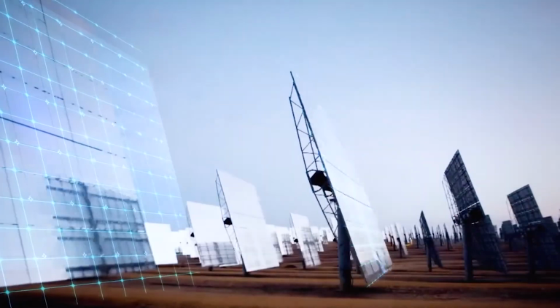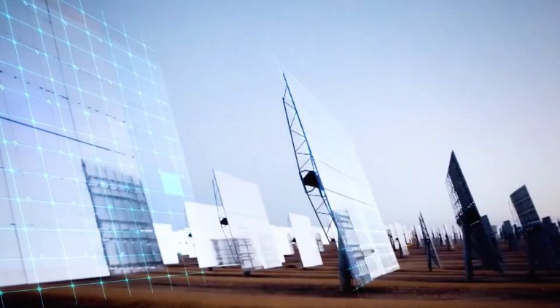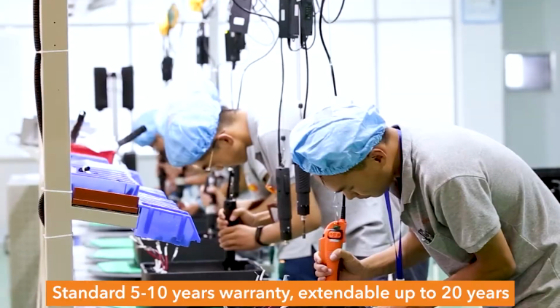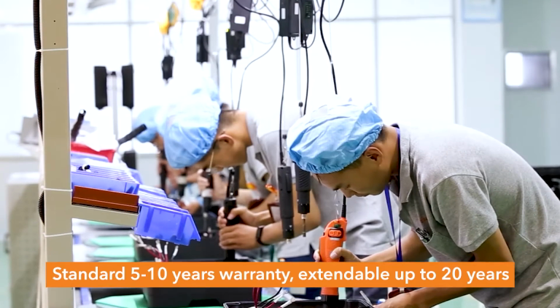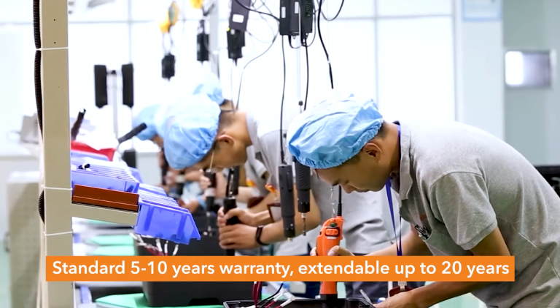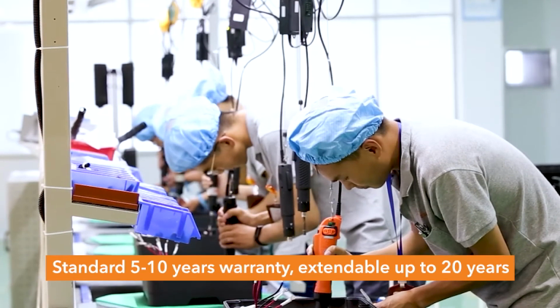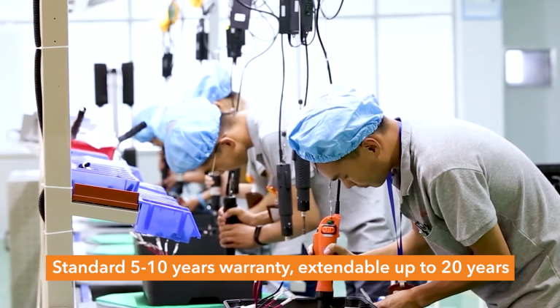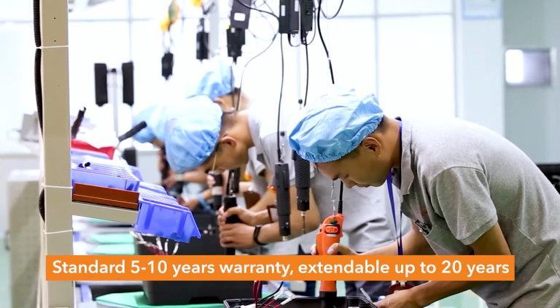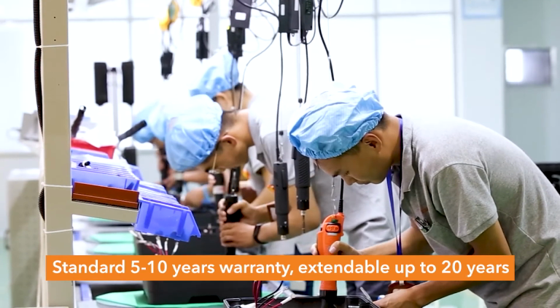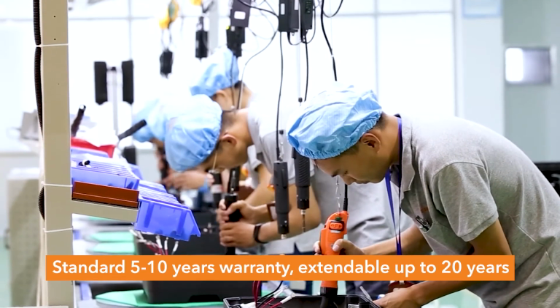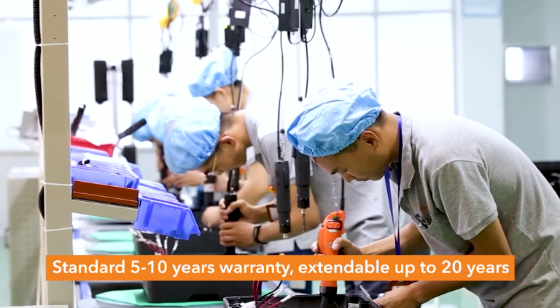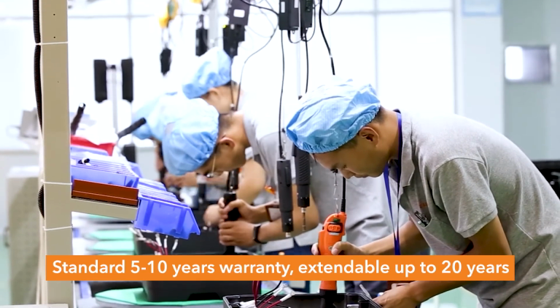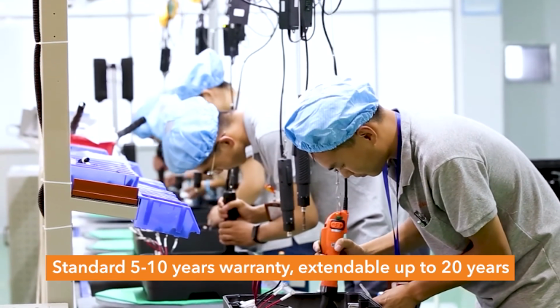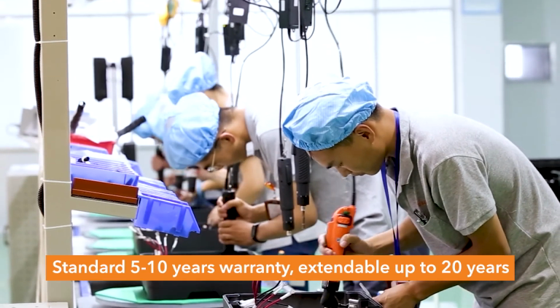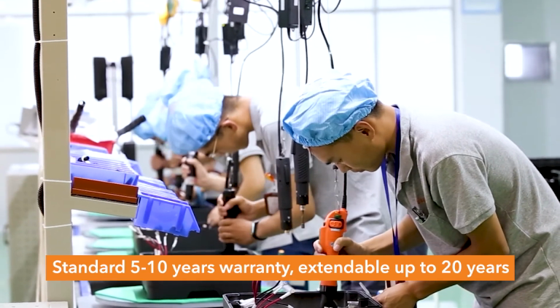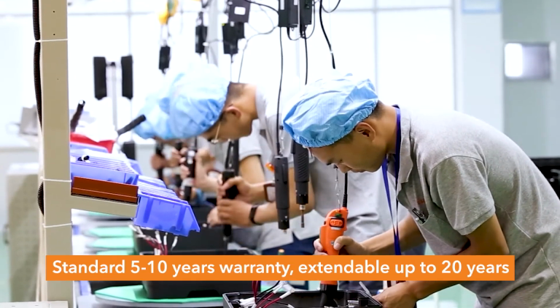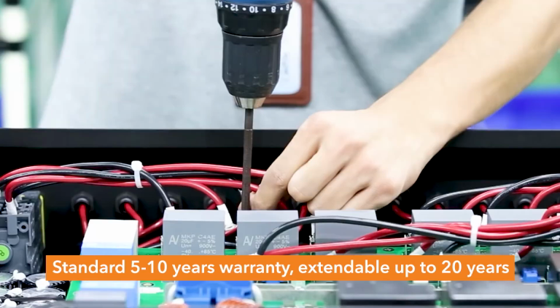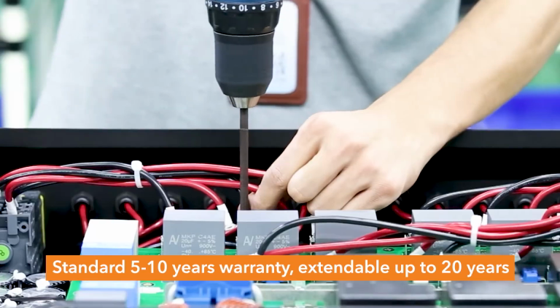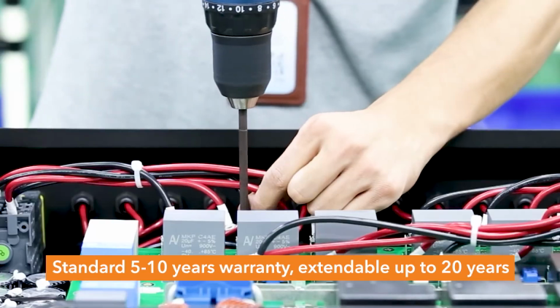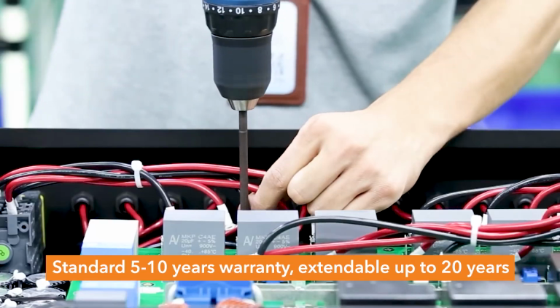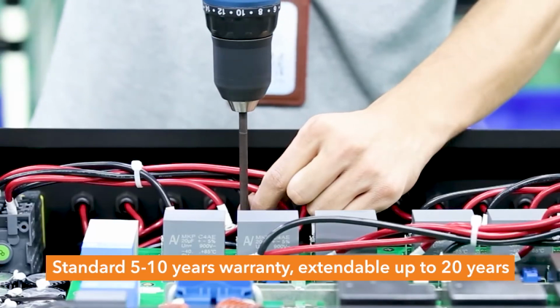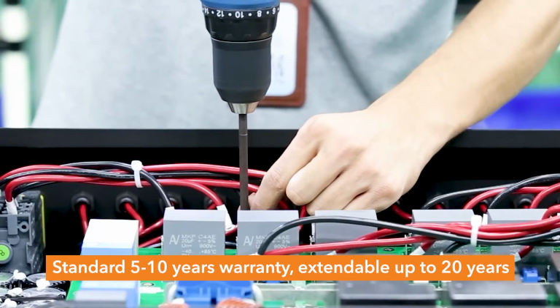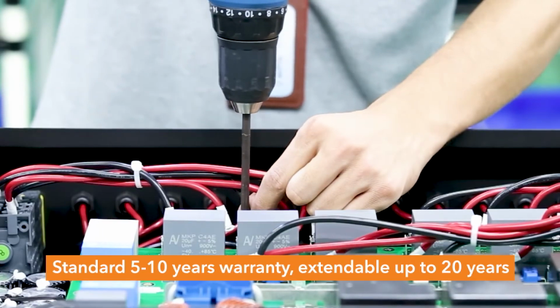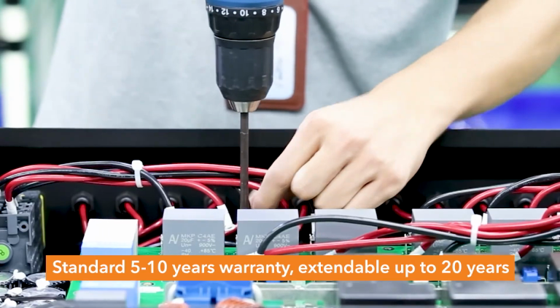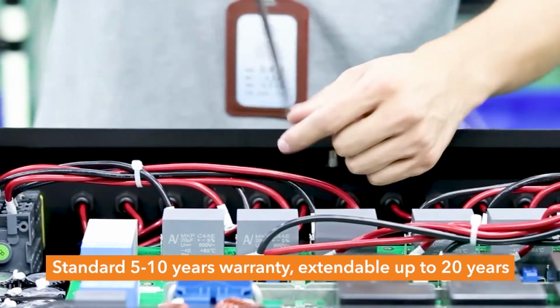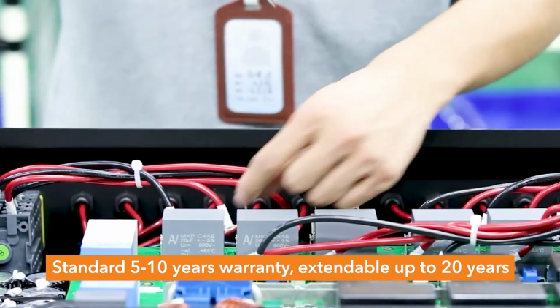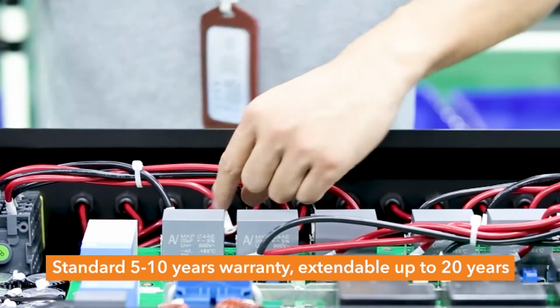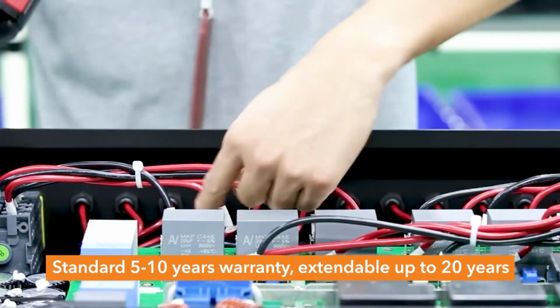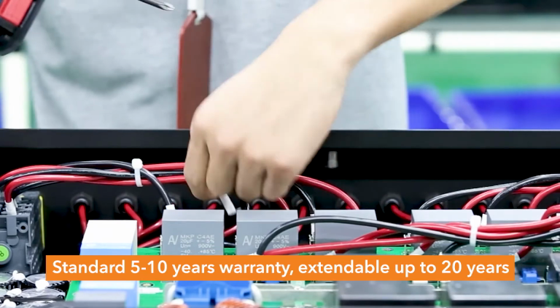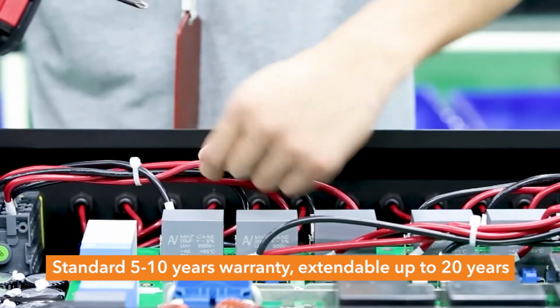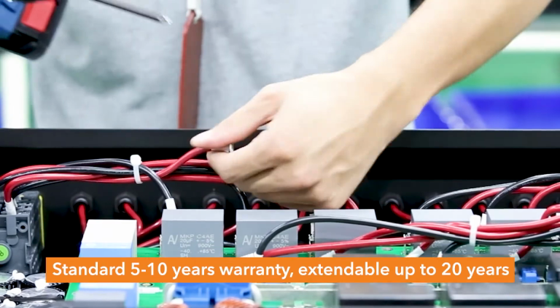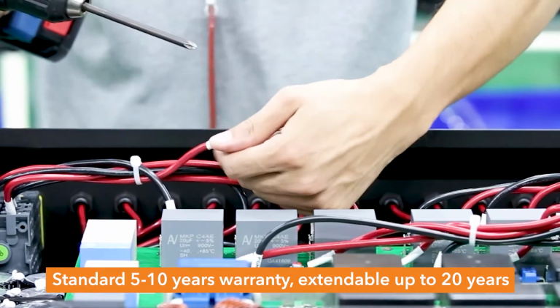In warranty terms, we offer 5 to 10 years standard warranty with optional extended warranty of up to 20 years.